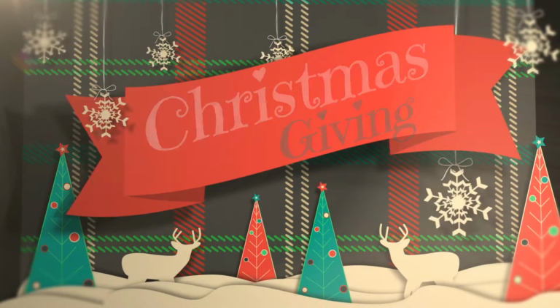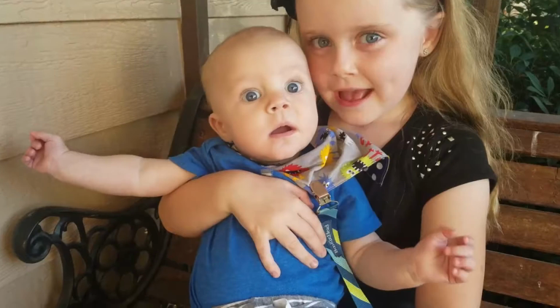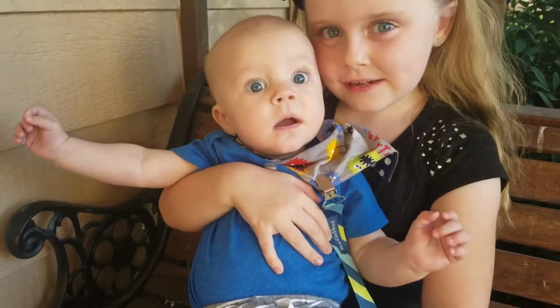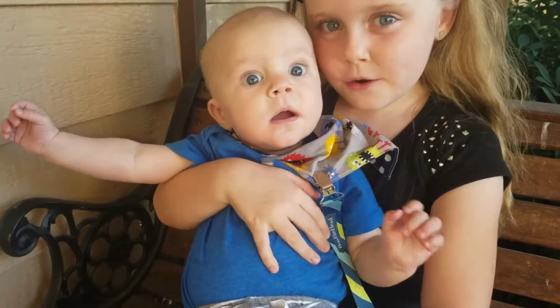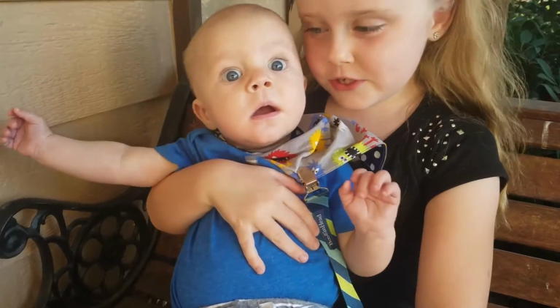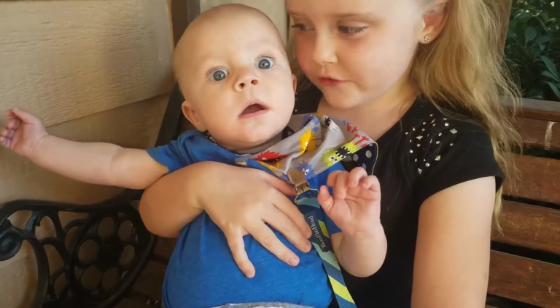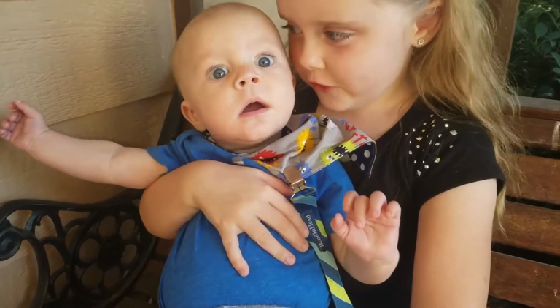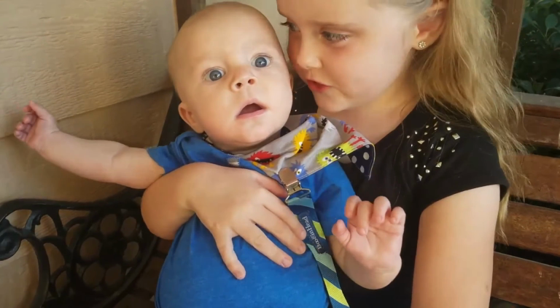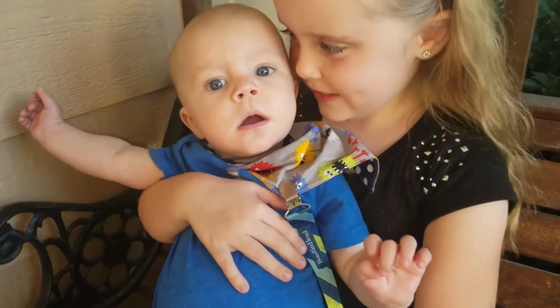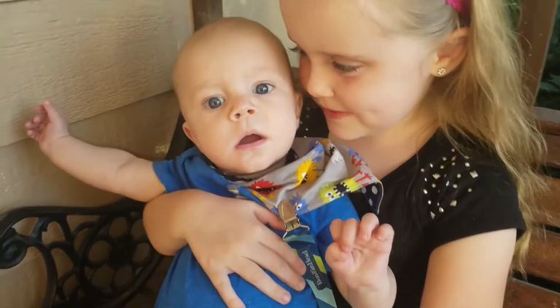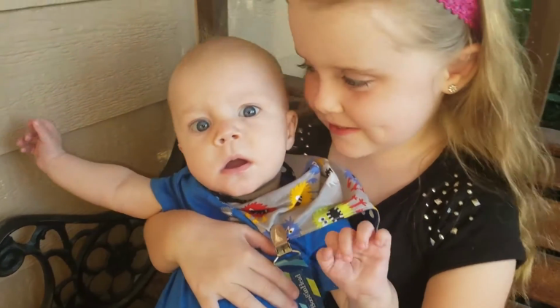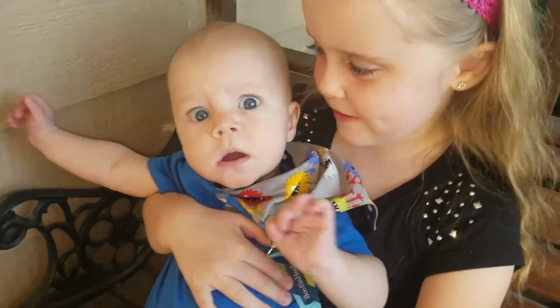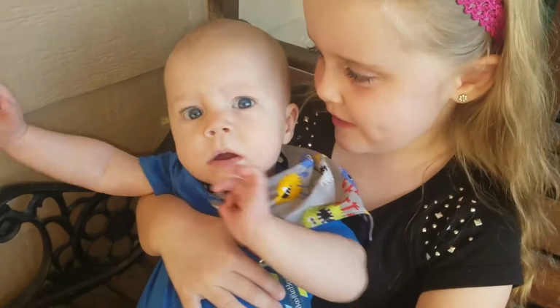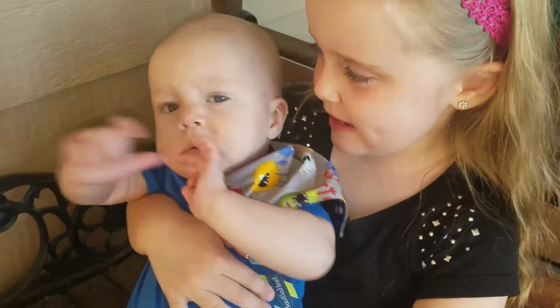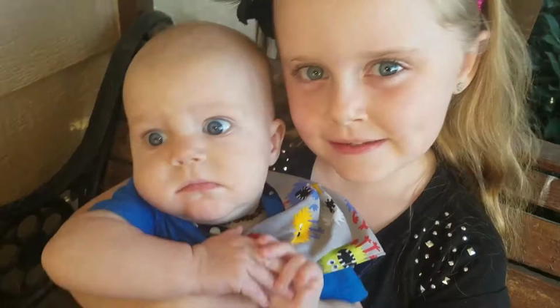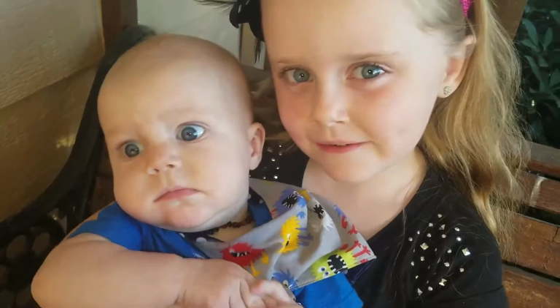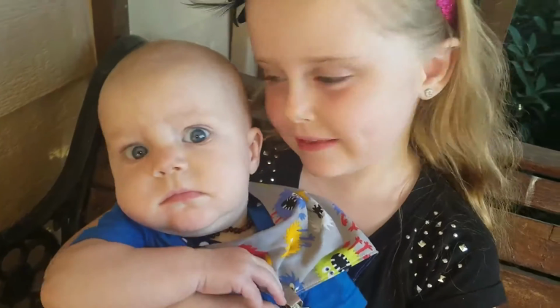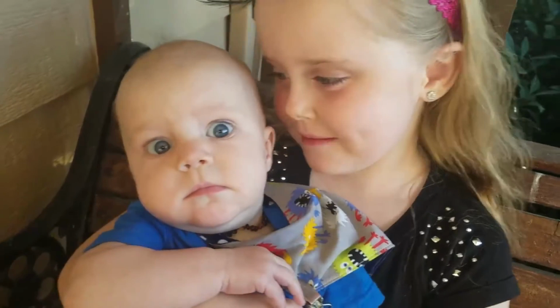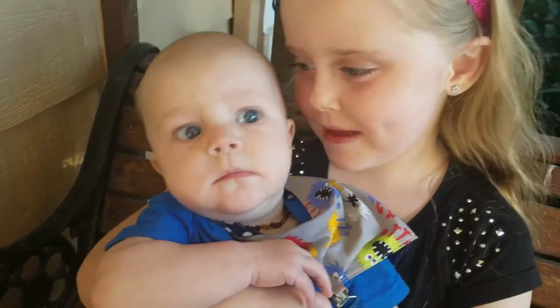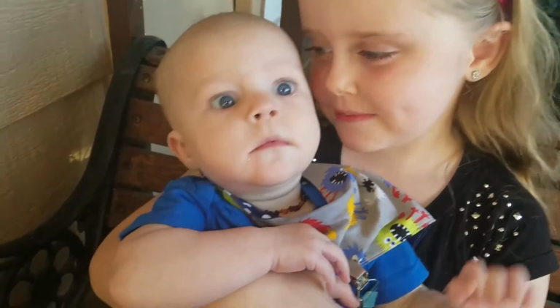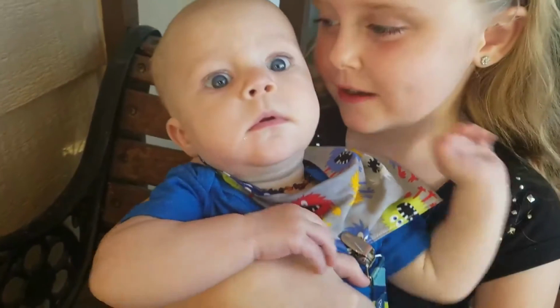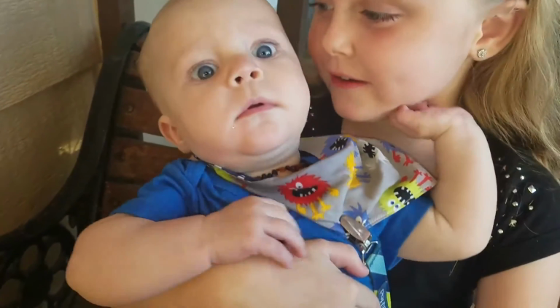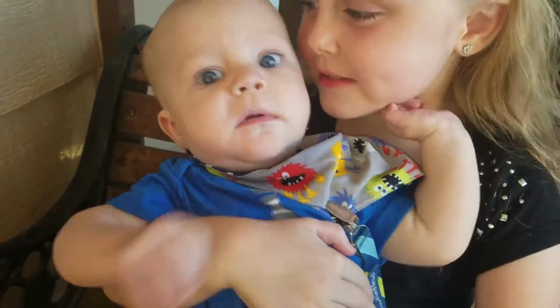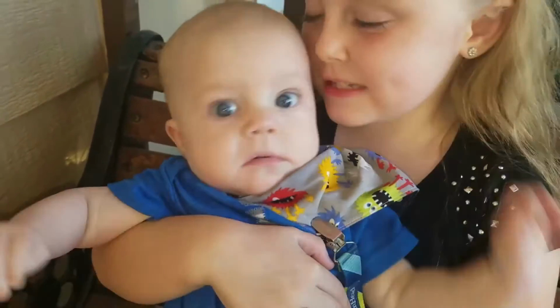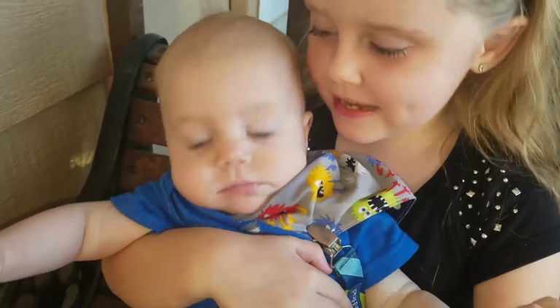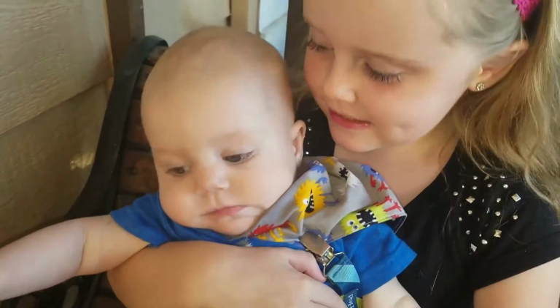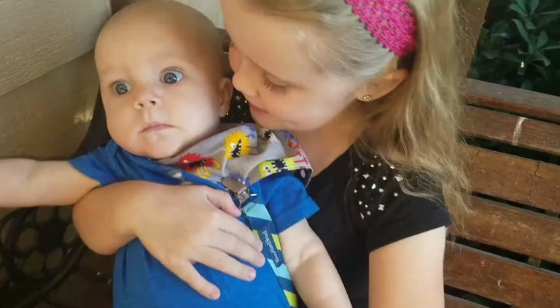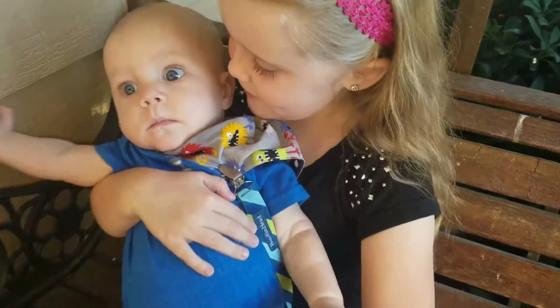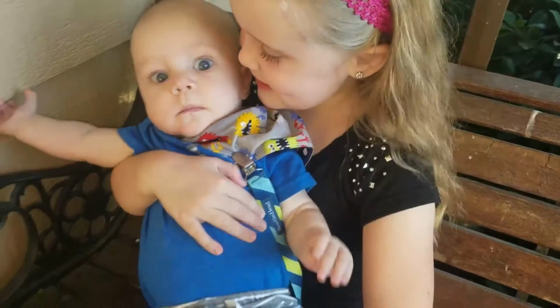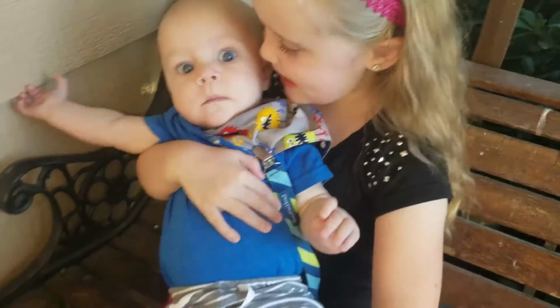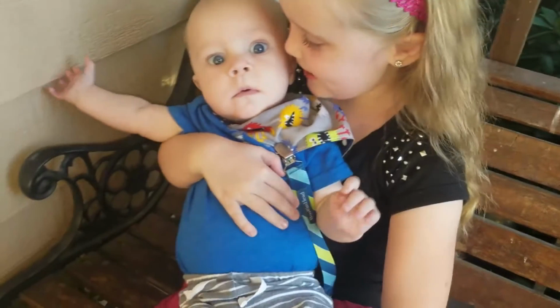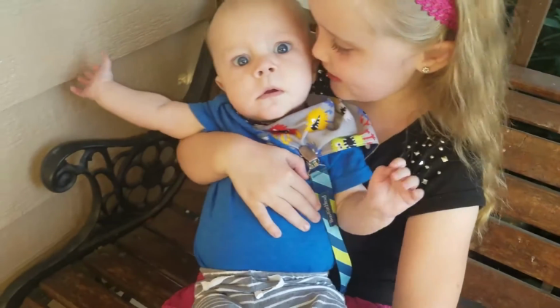It's almost your first Christmas, Griffin. Do you know what the best part of Christmas is? Giving to others.